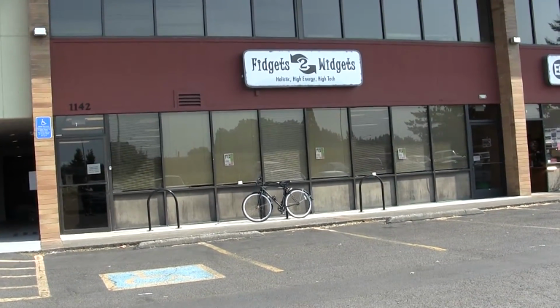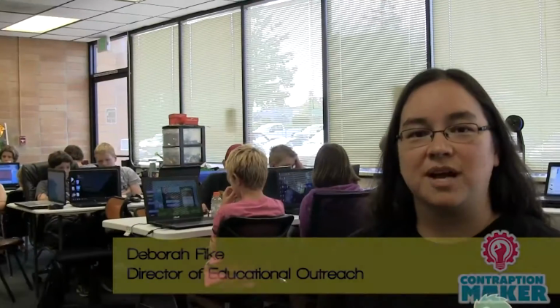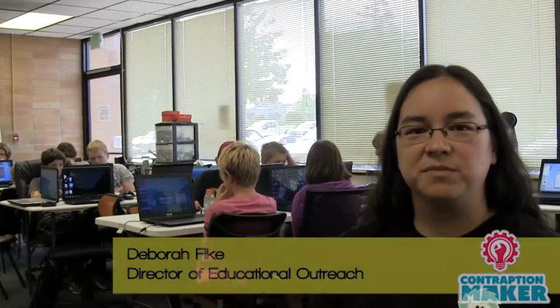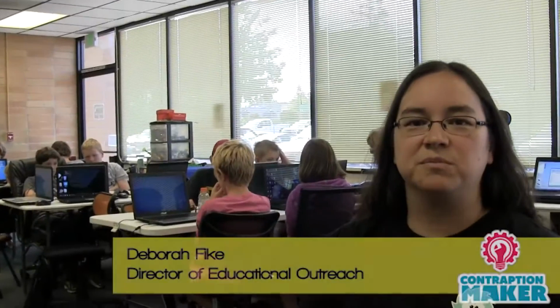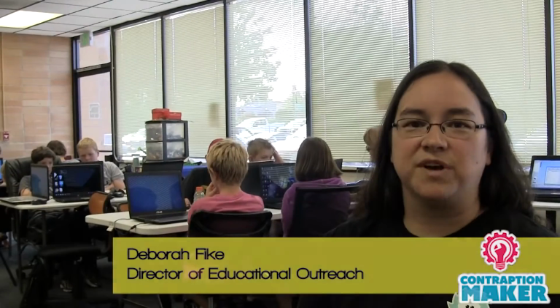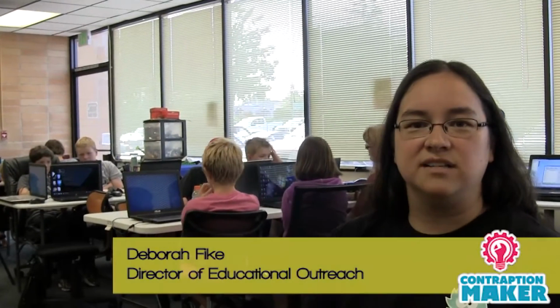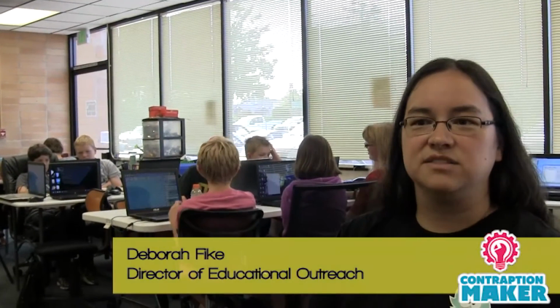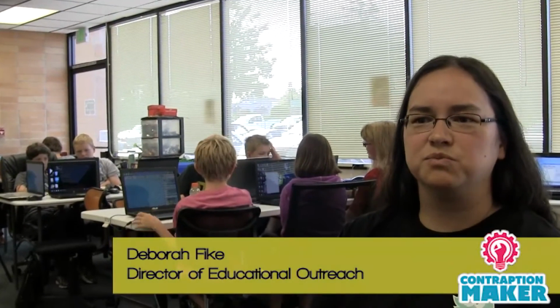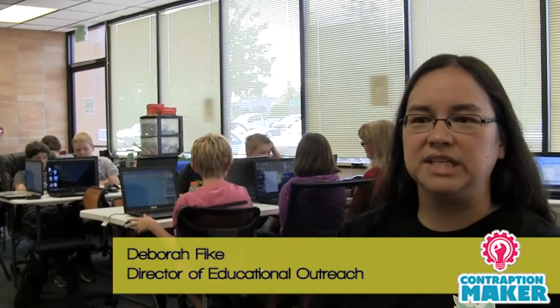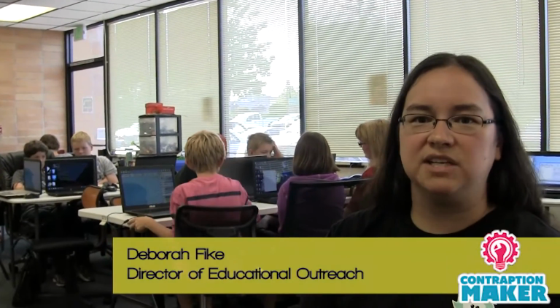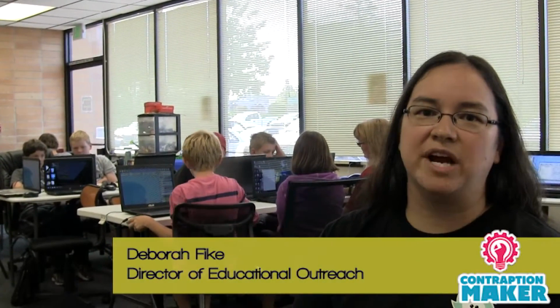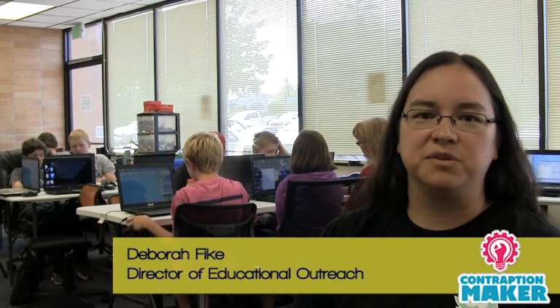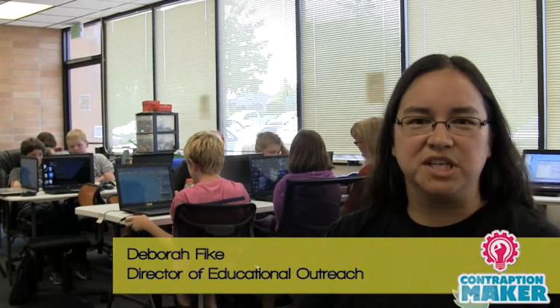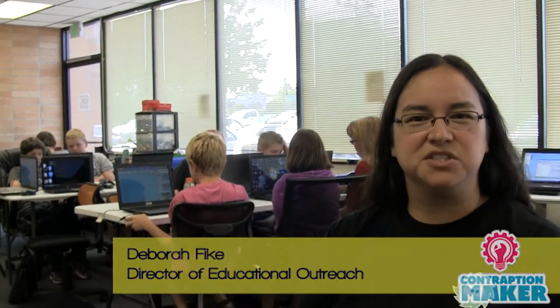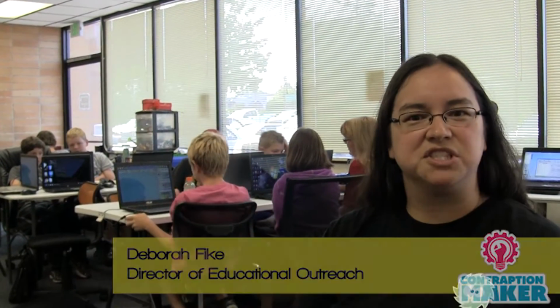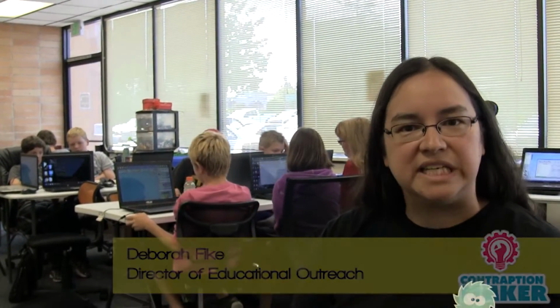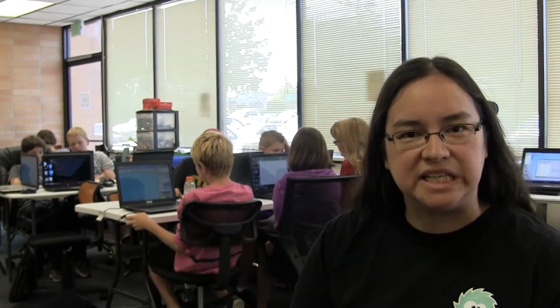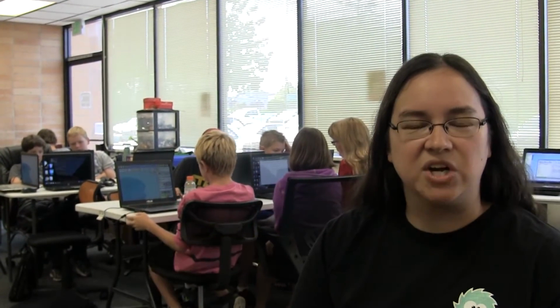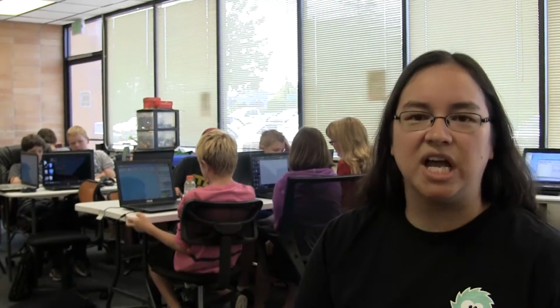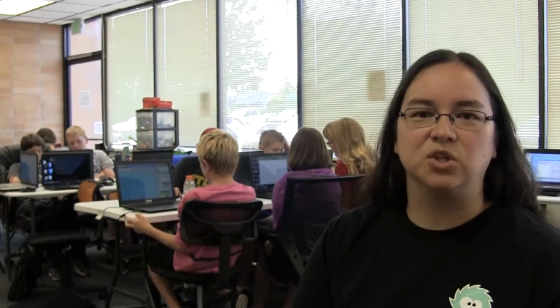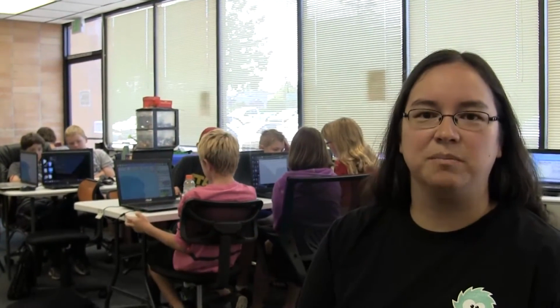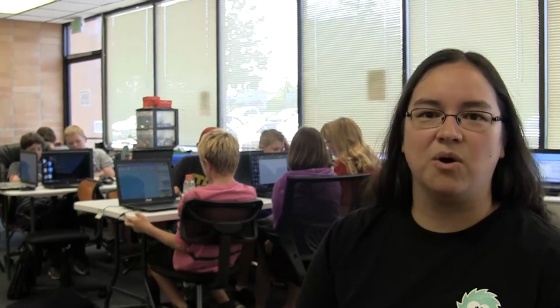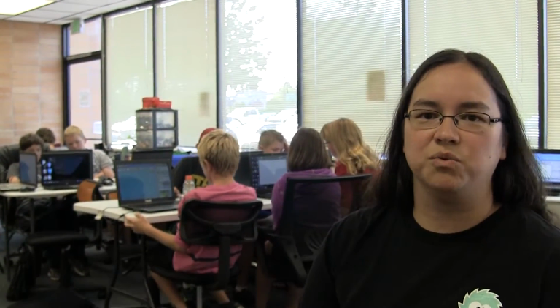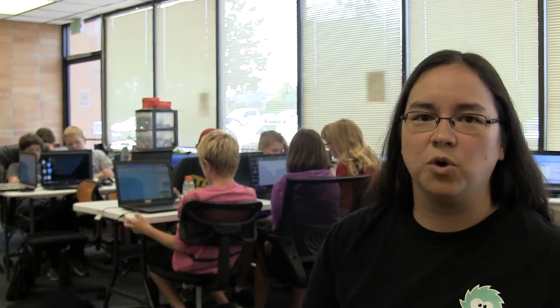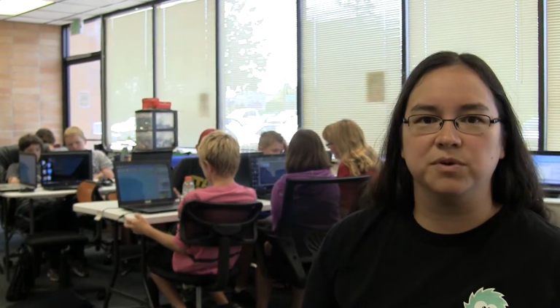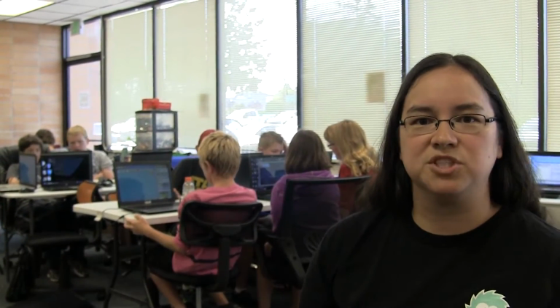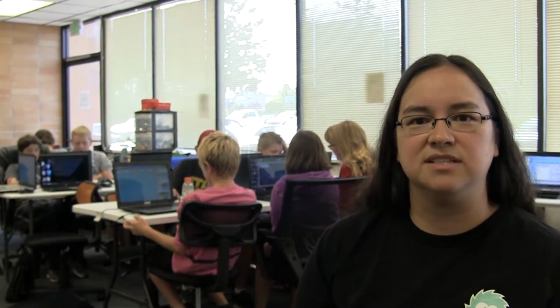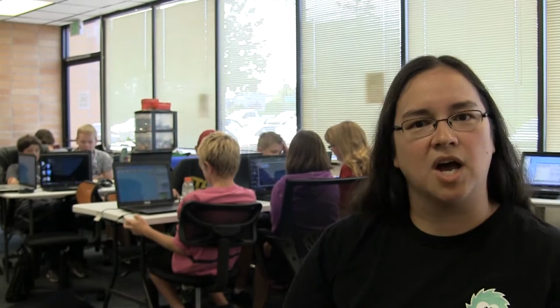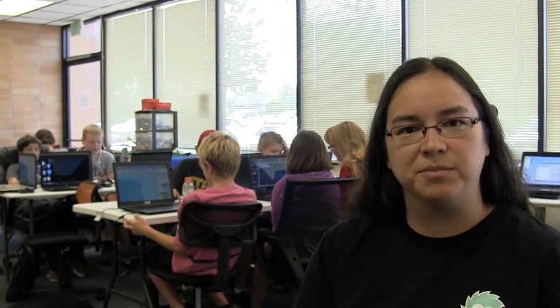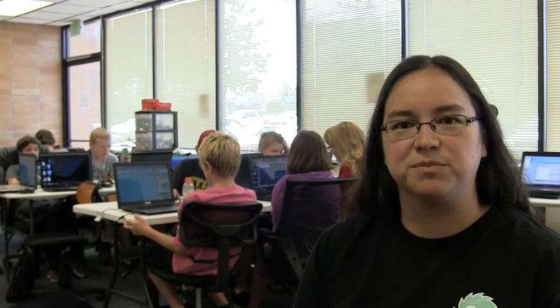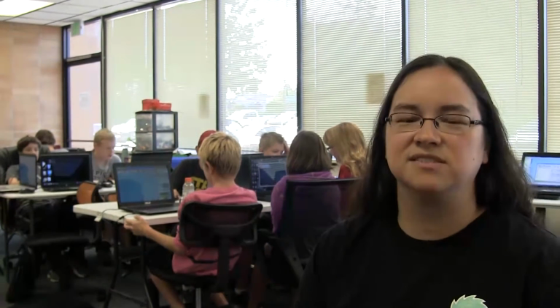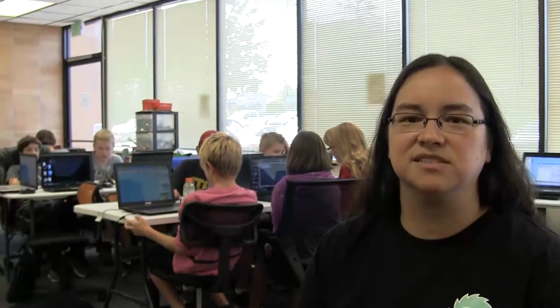Contraption Maker provides this really neat environment for kids to just get in there and learn about through Goldberg machines and complex processes.